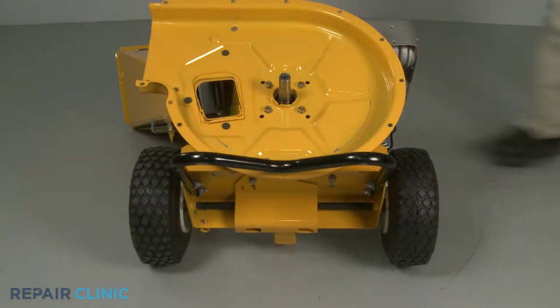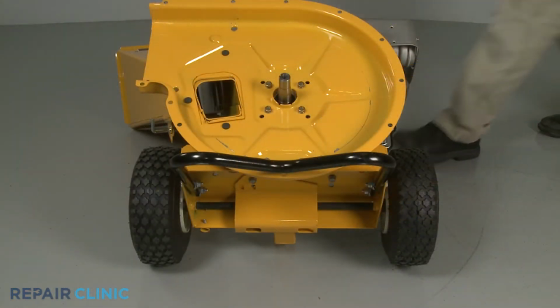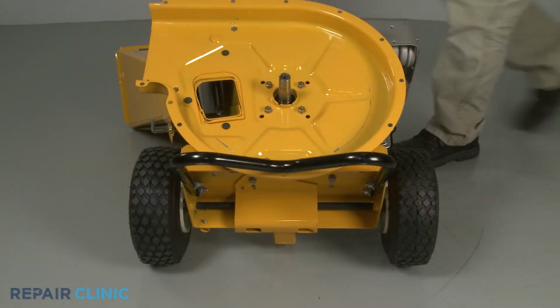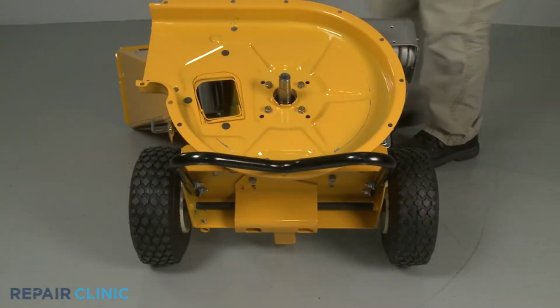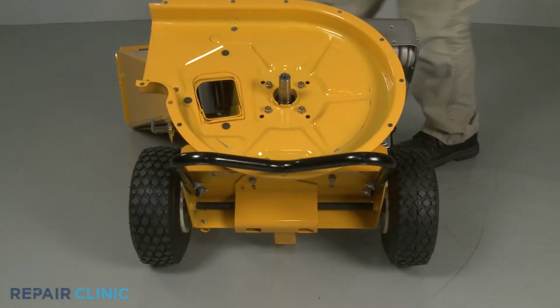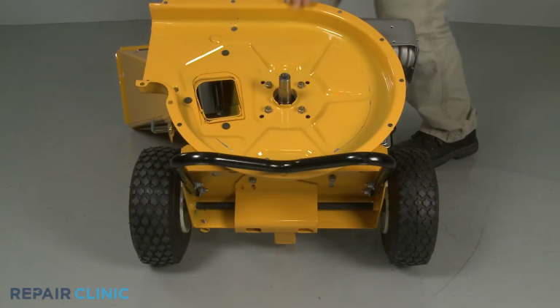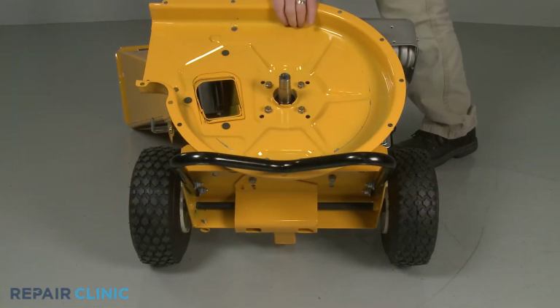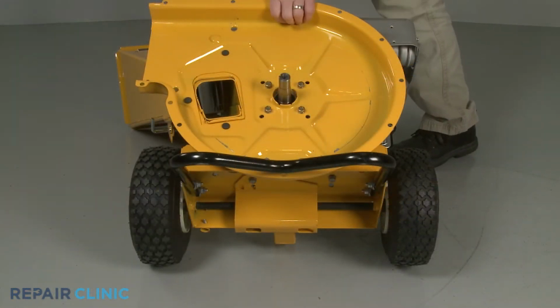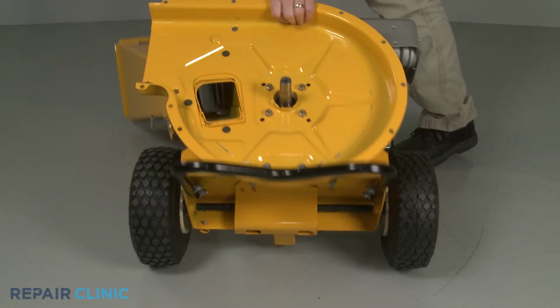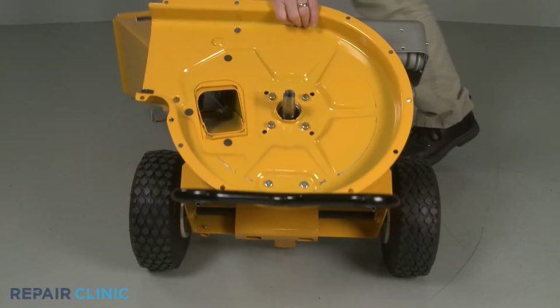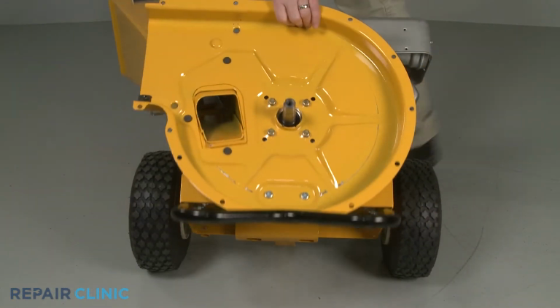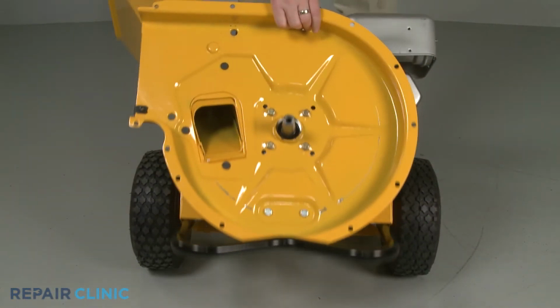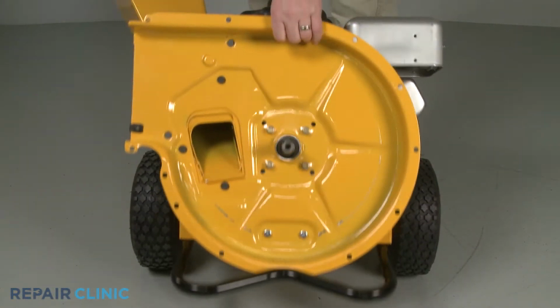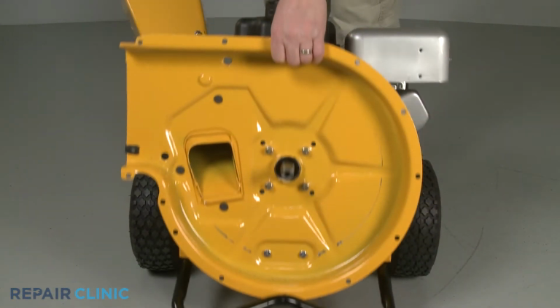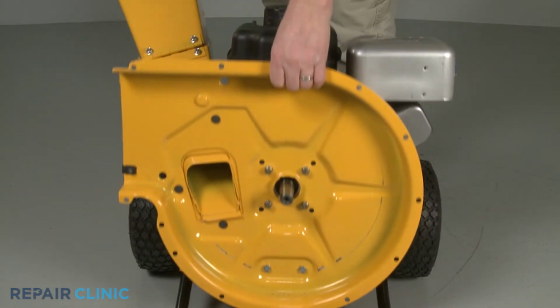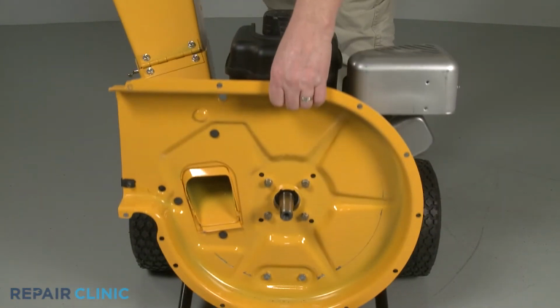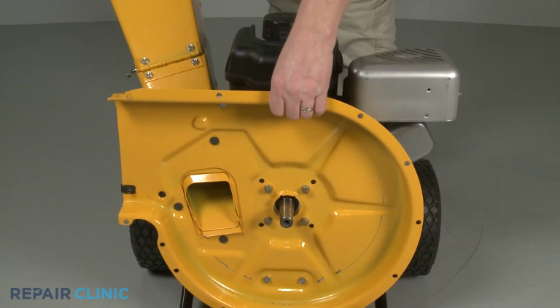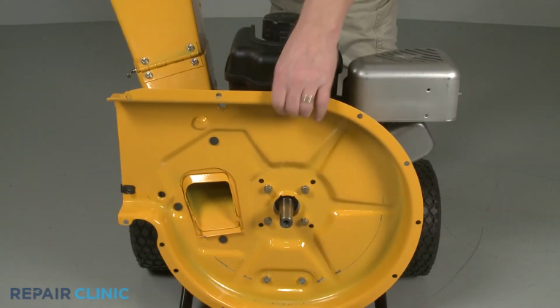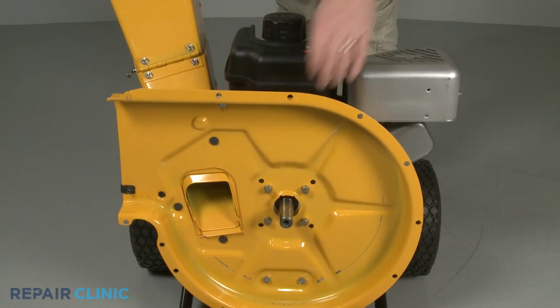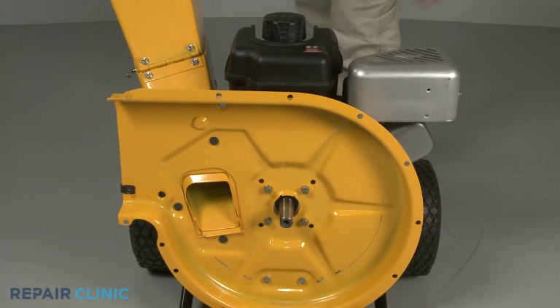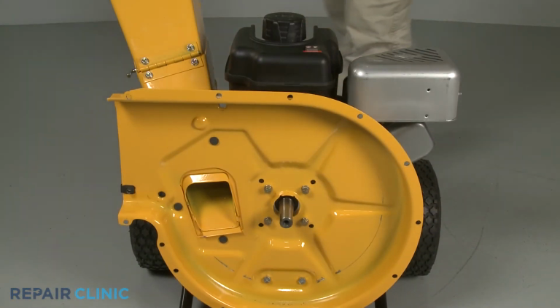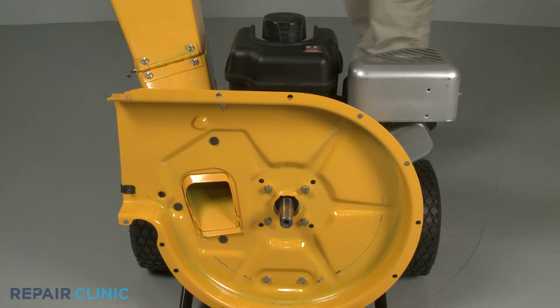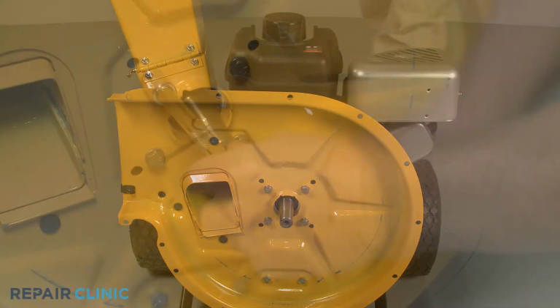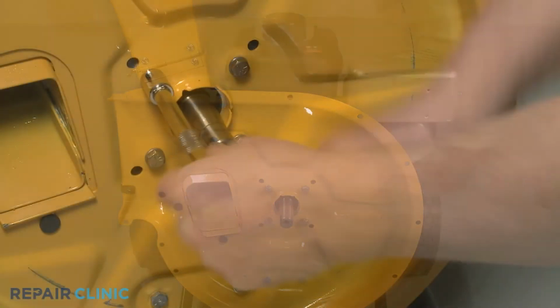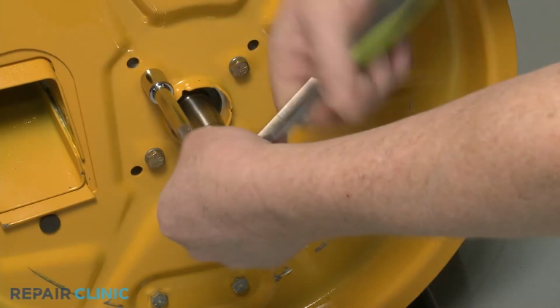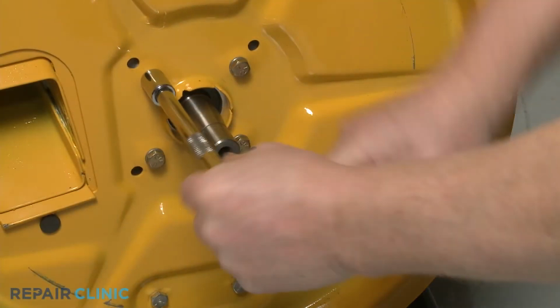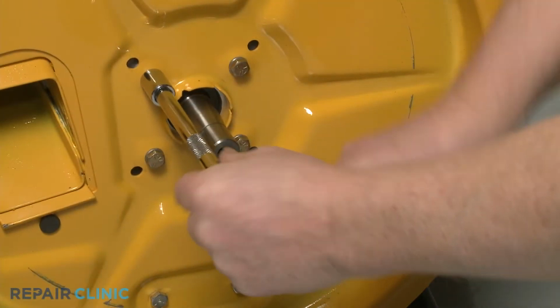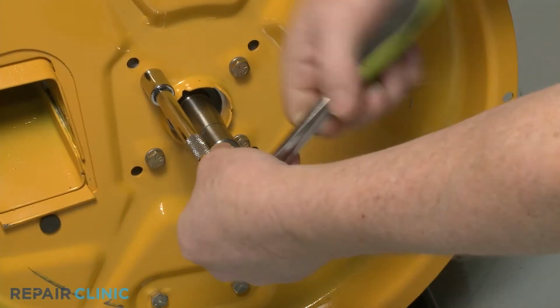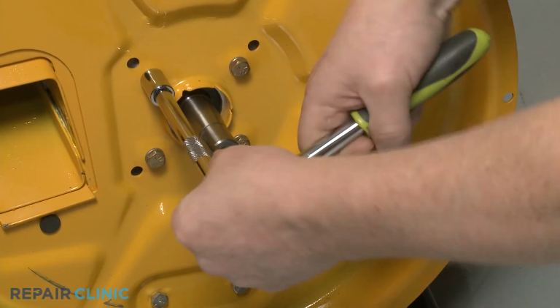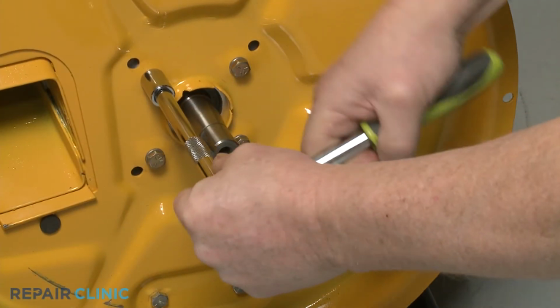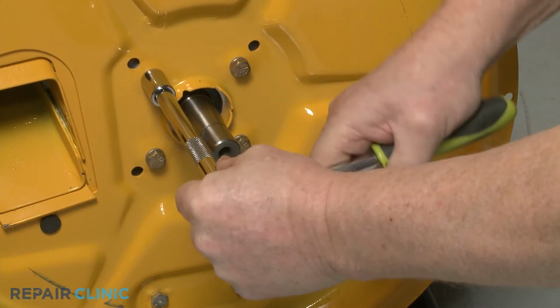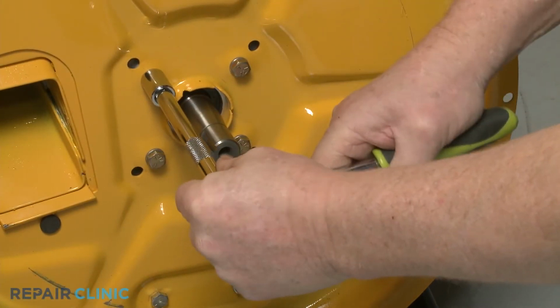Set the equipment upright, then tighten the four screws securing the engine to the inner flail housing.